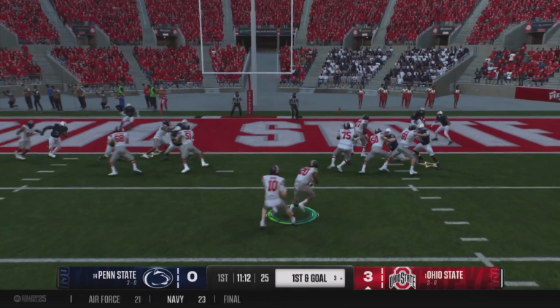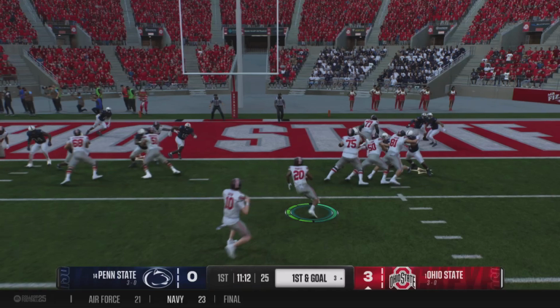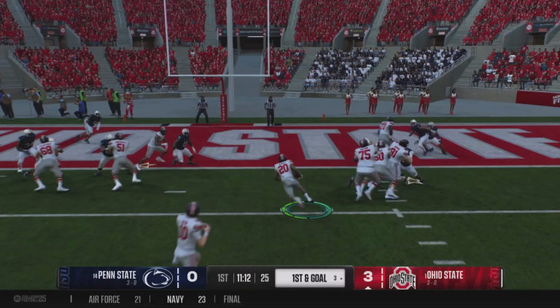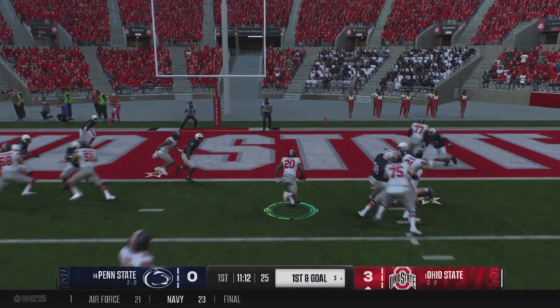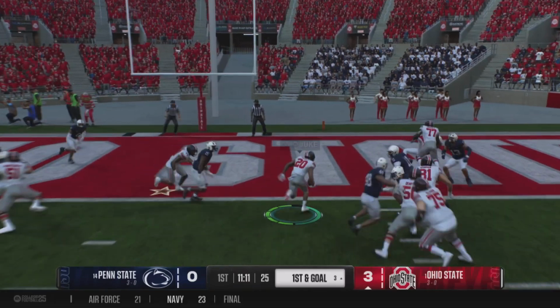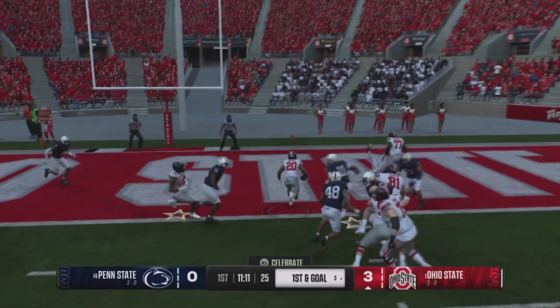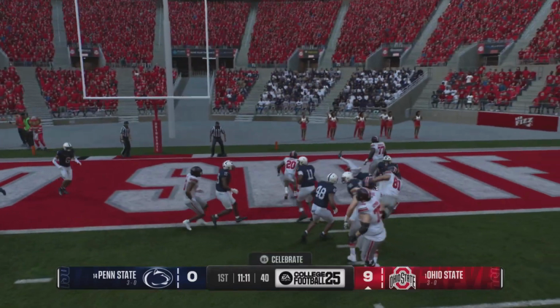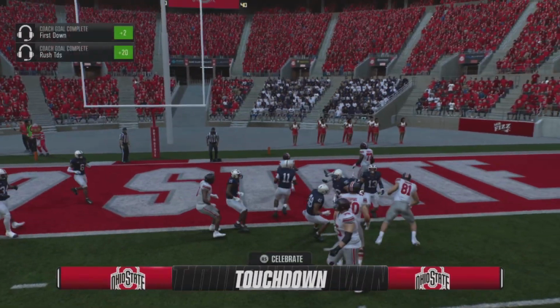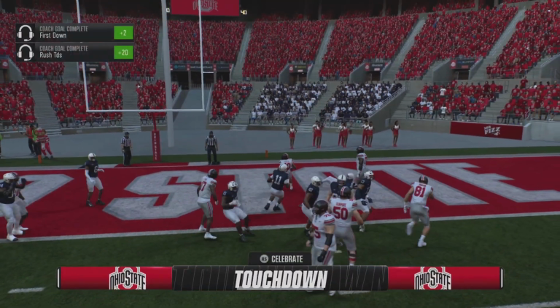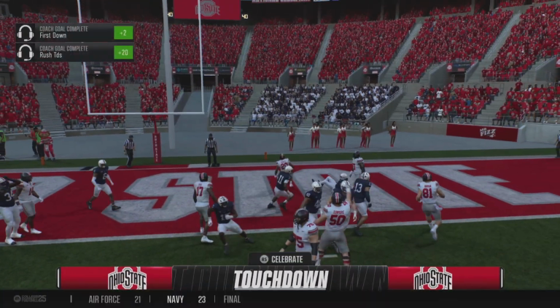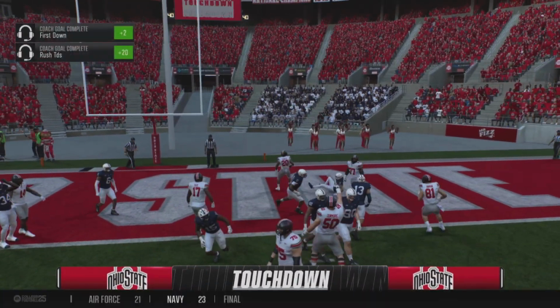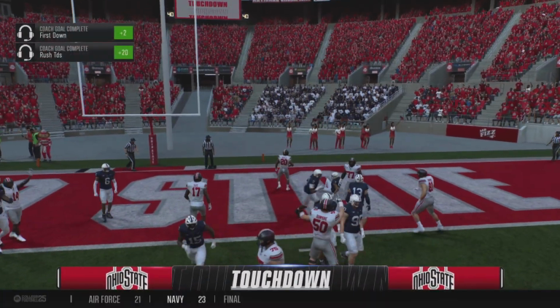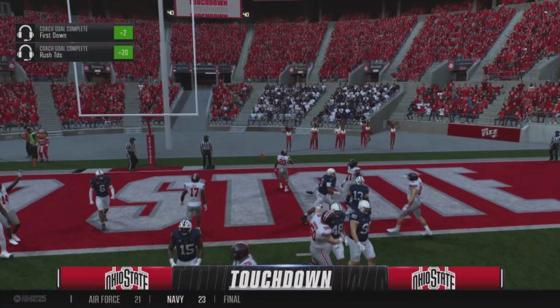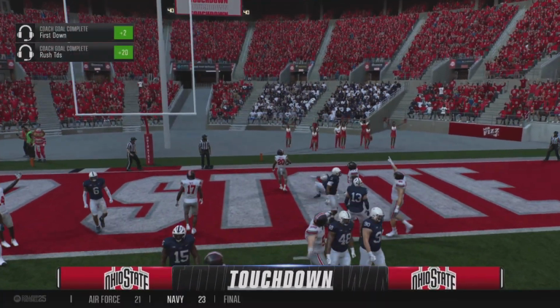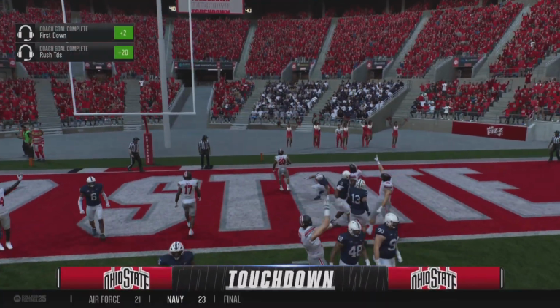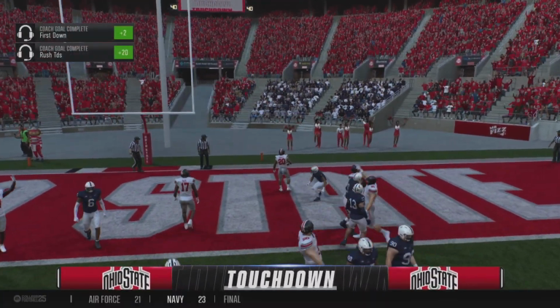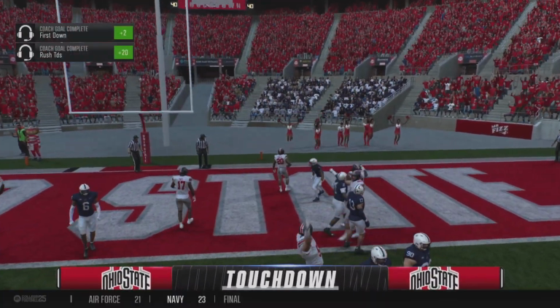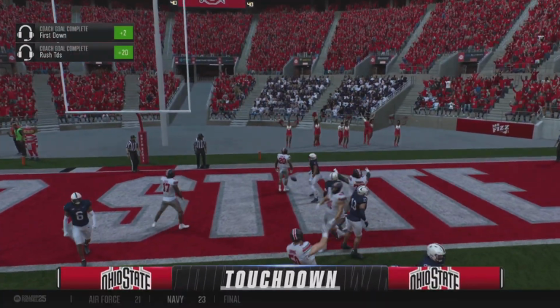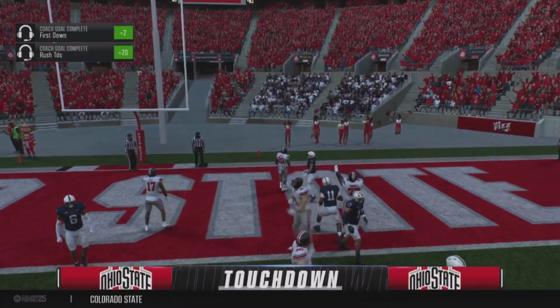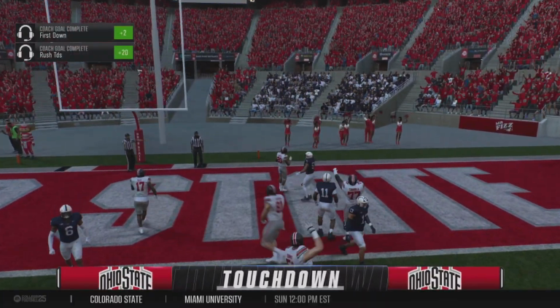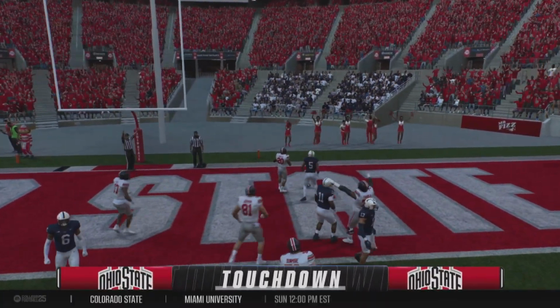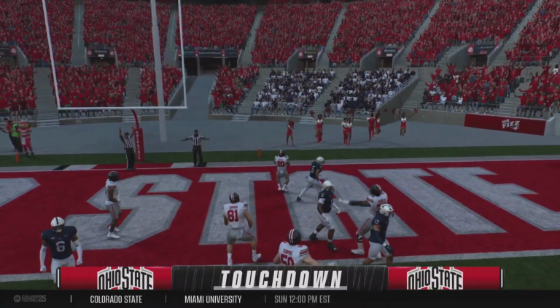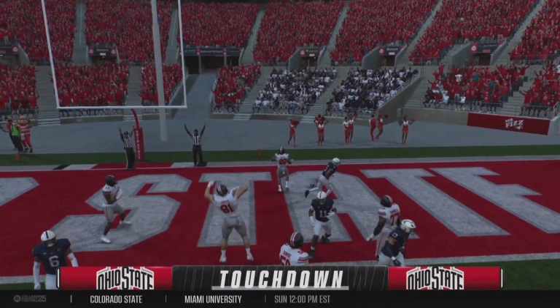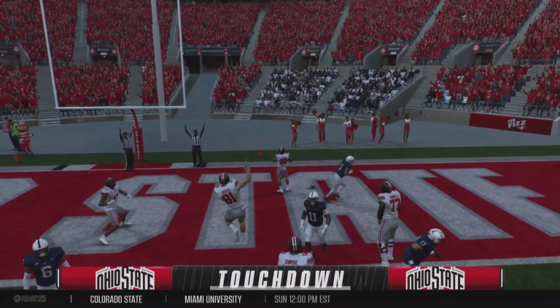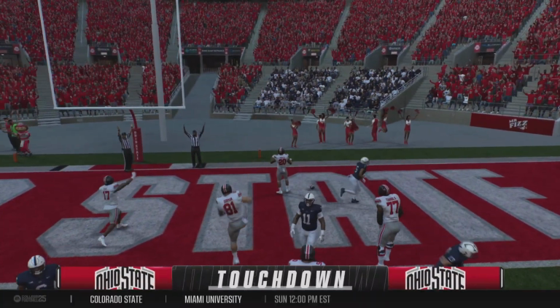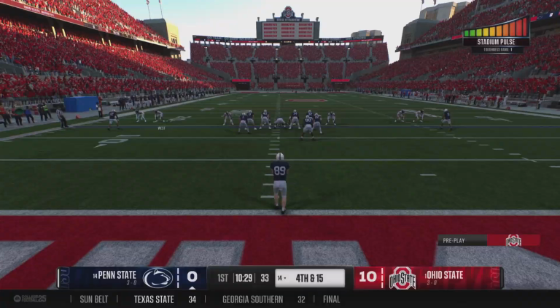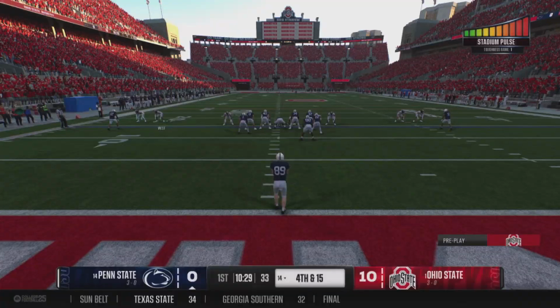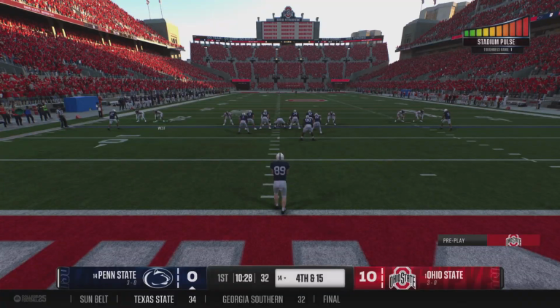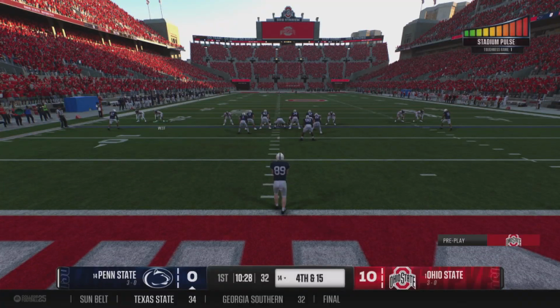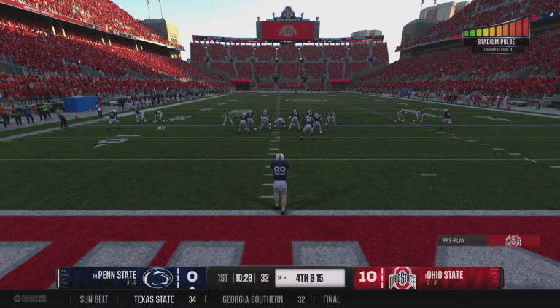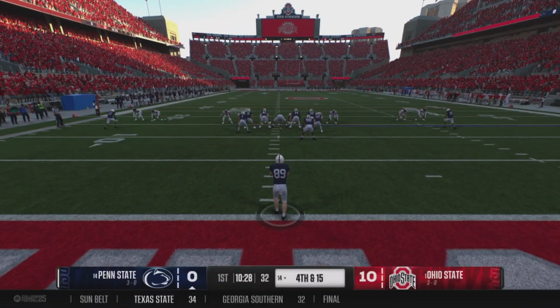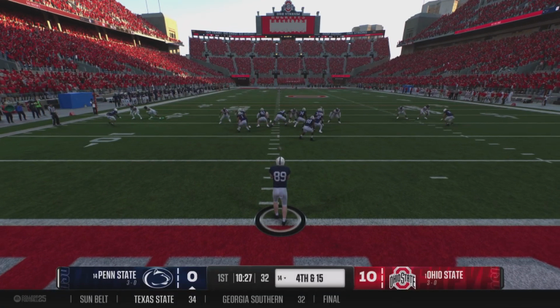First and goal. Hand off. He powers into the end zone. Touchdown, Ohio State. Gave the defense a line.